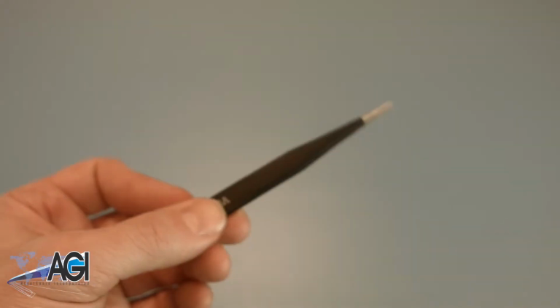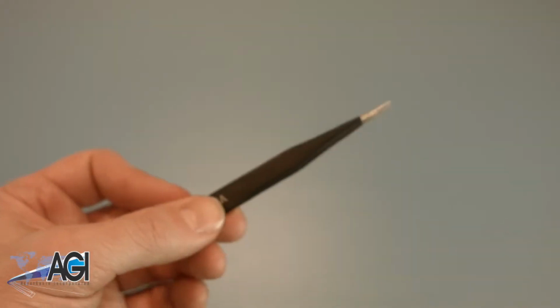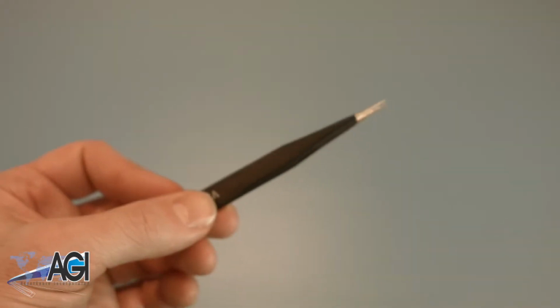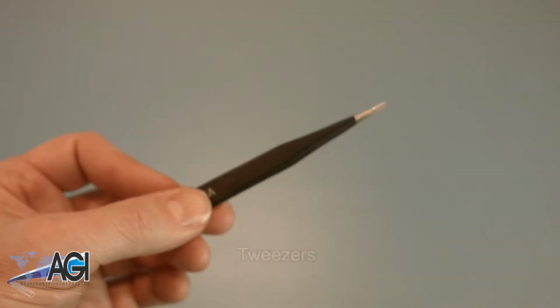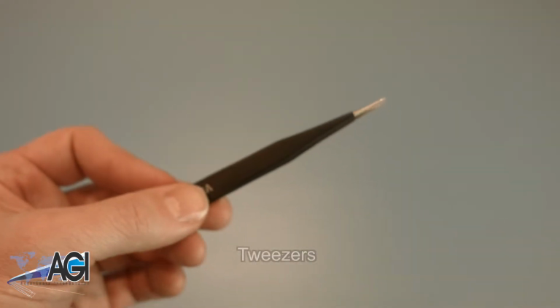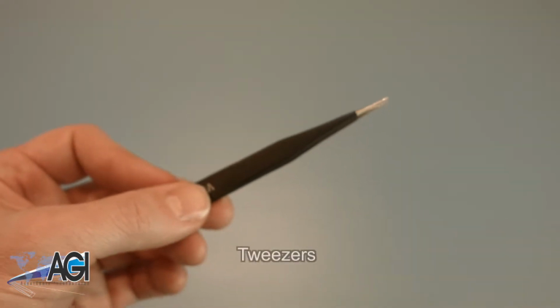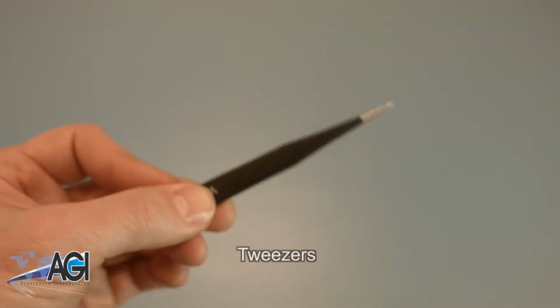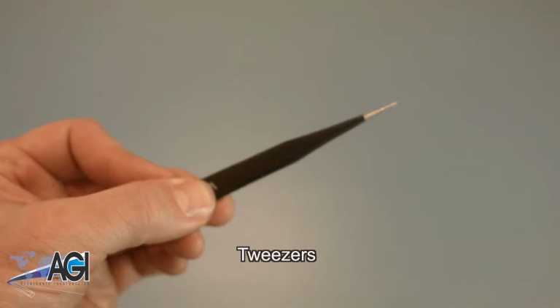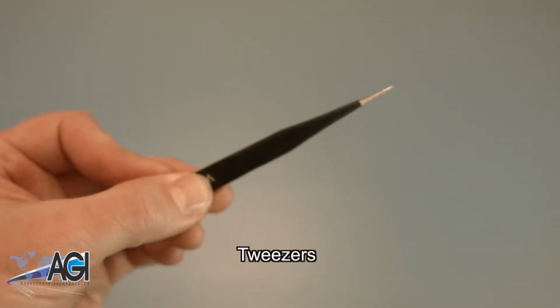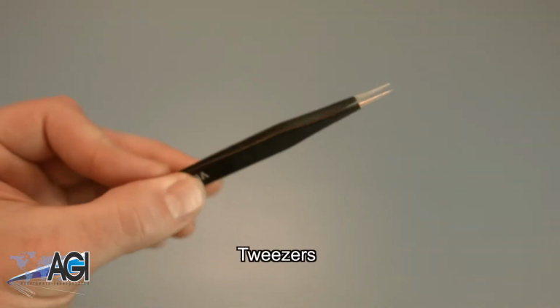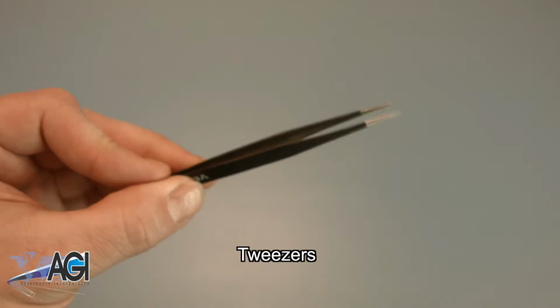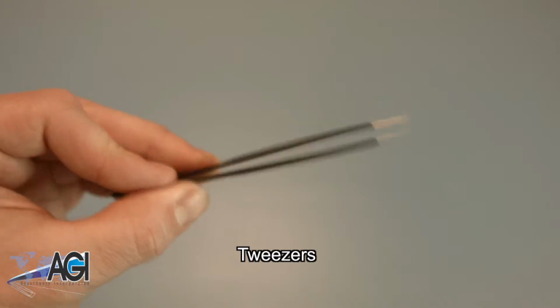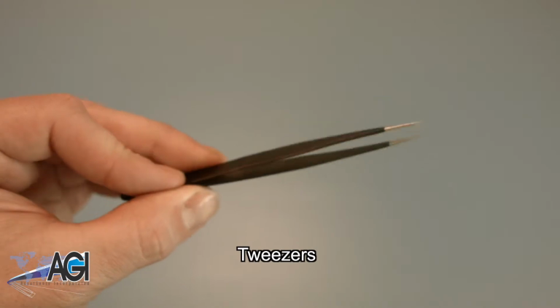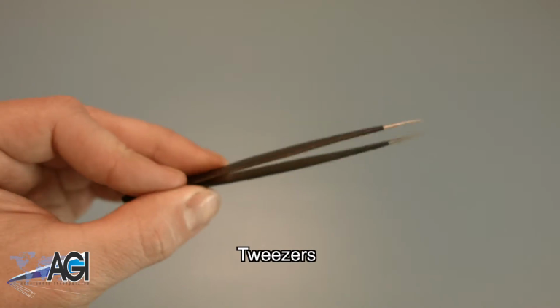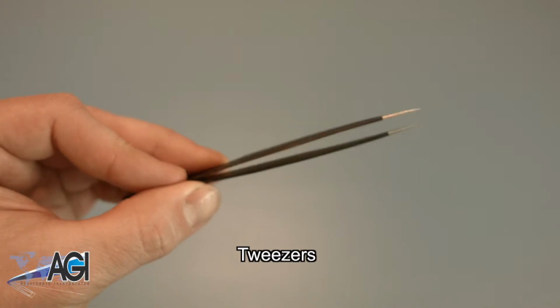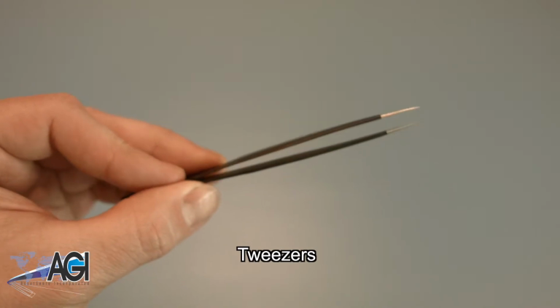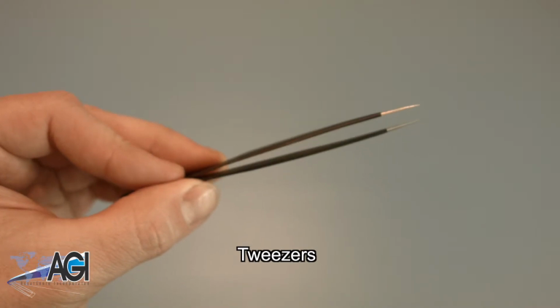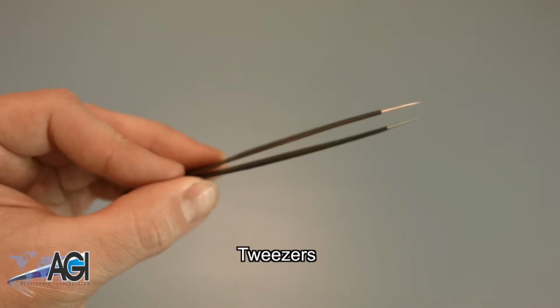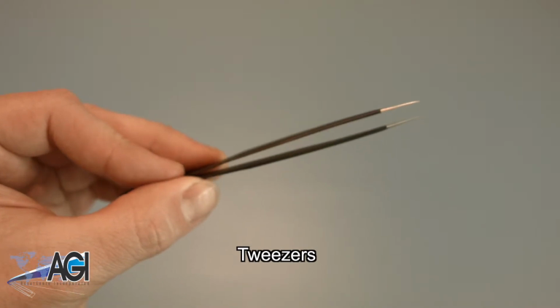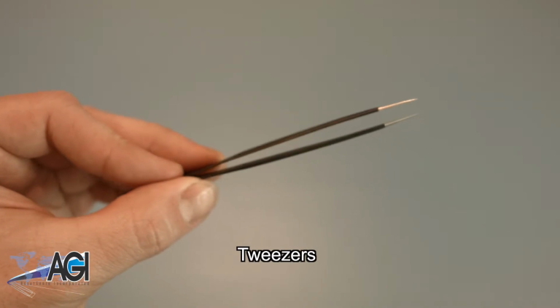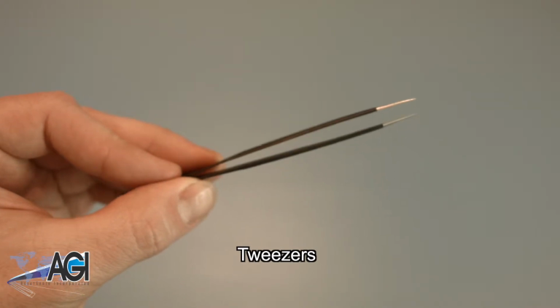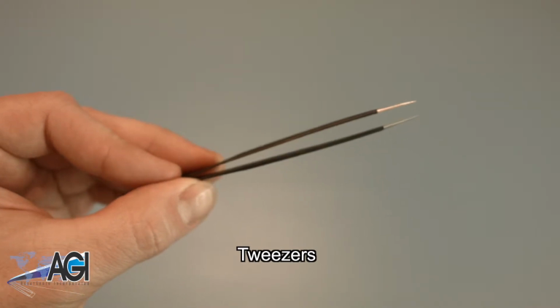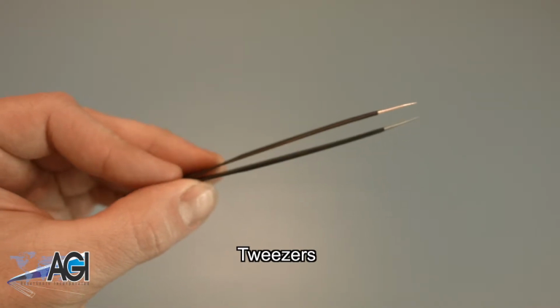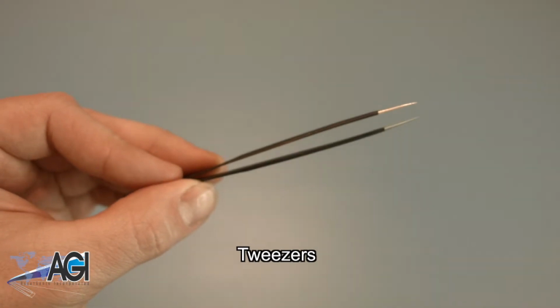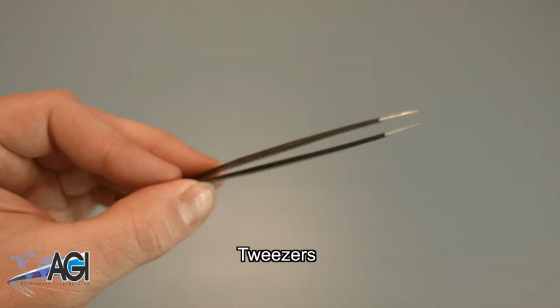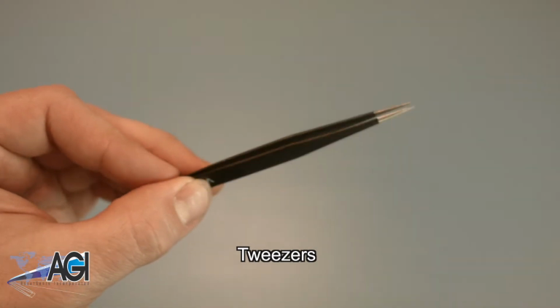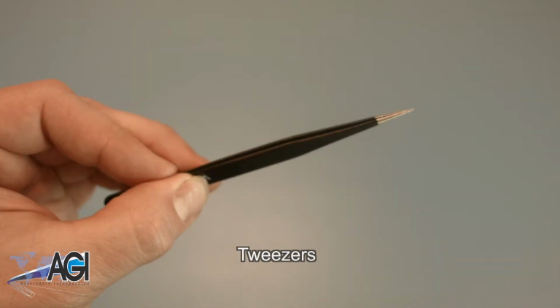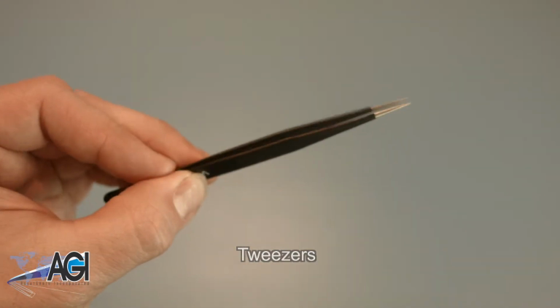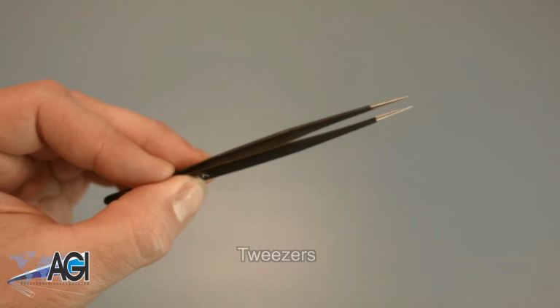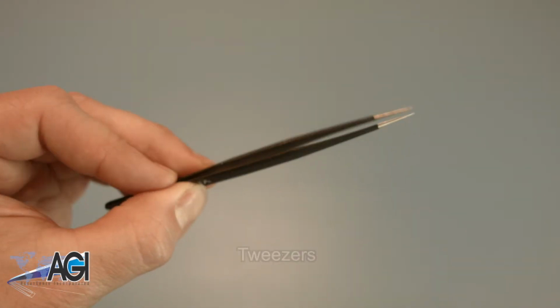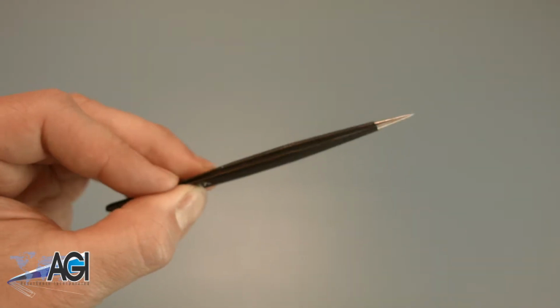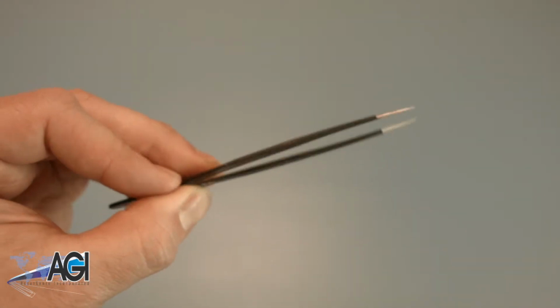If you have tweezers, you may also want to have them handy, as they might be useful when dealing with small parts.